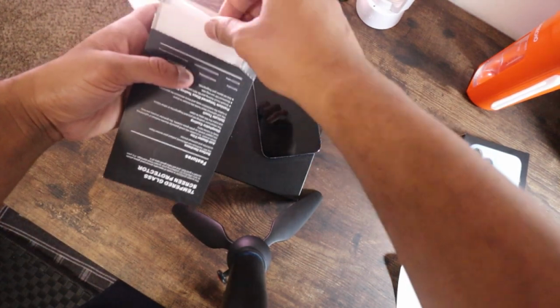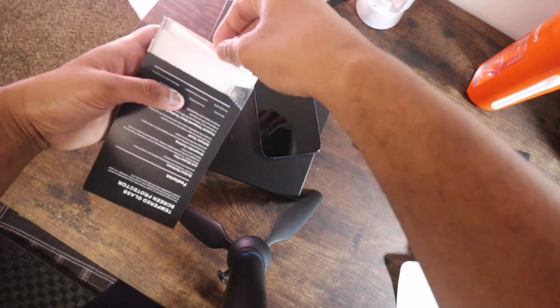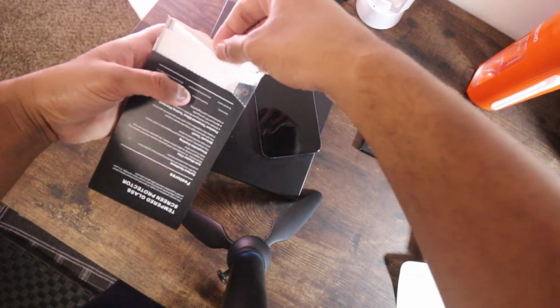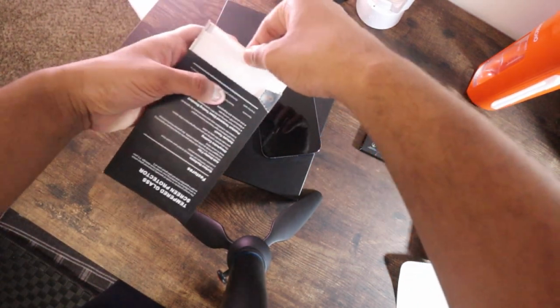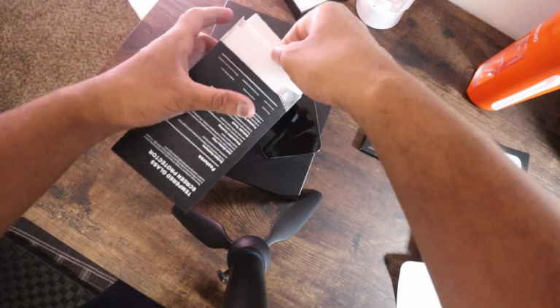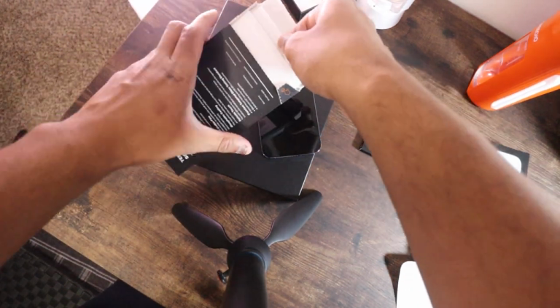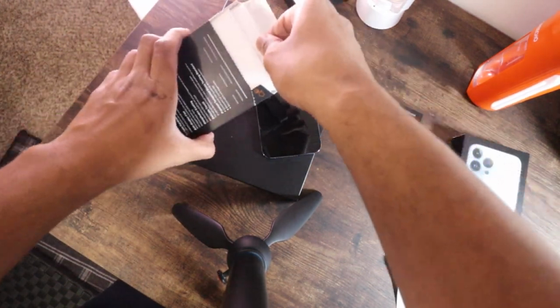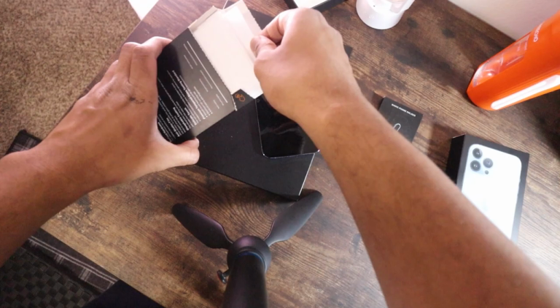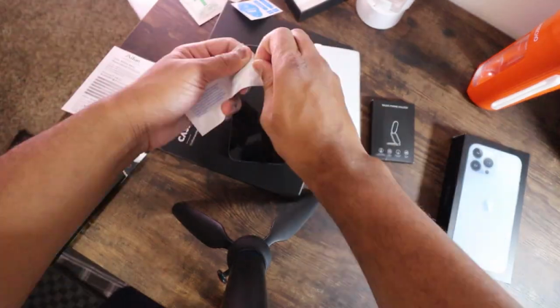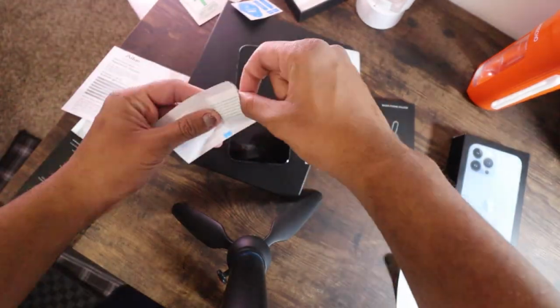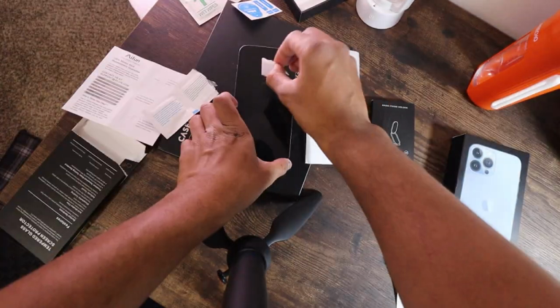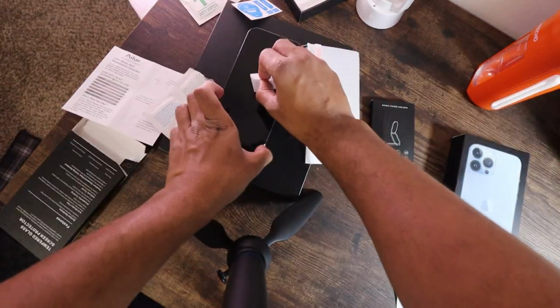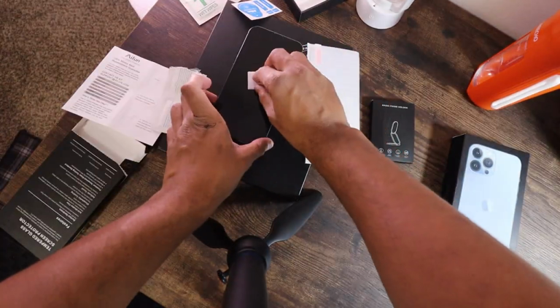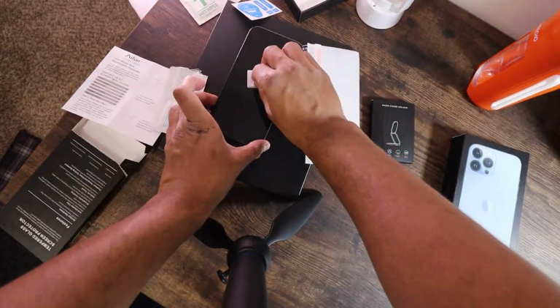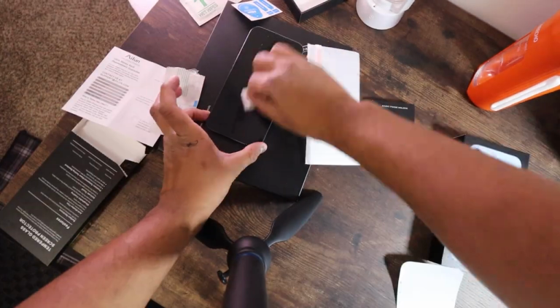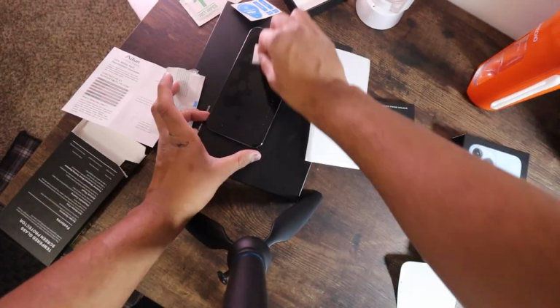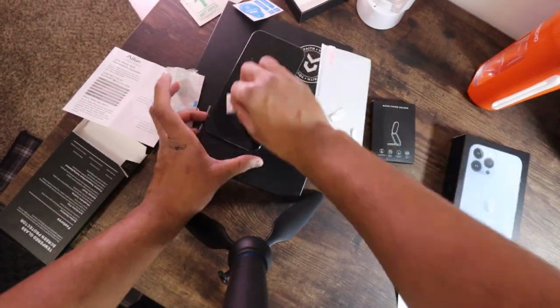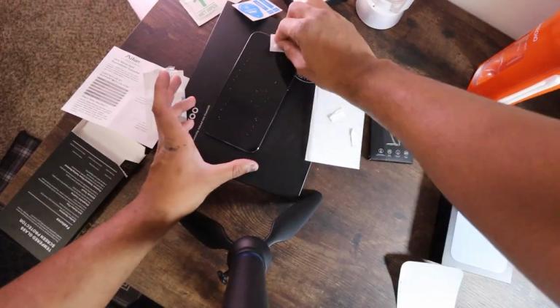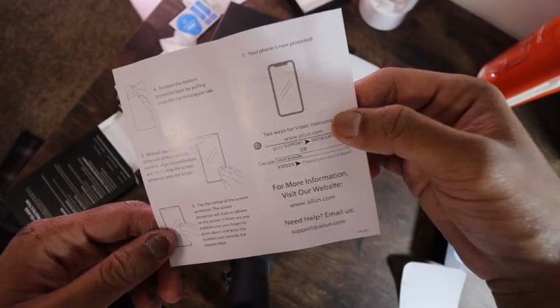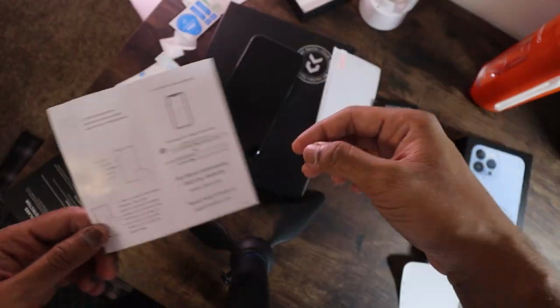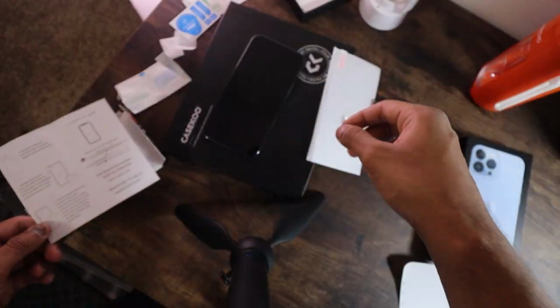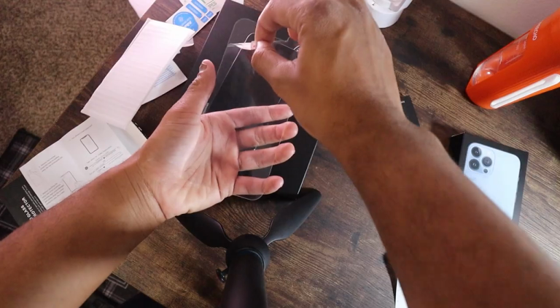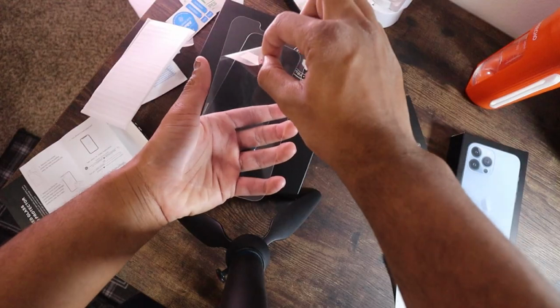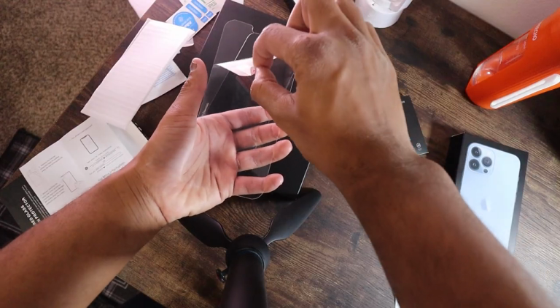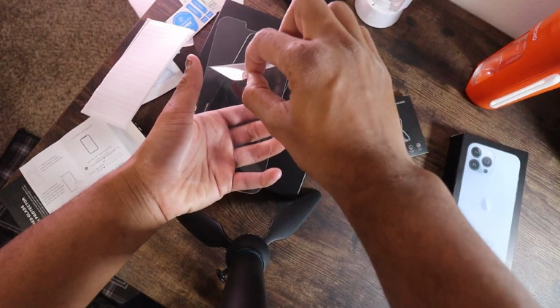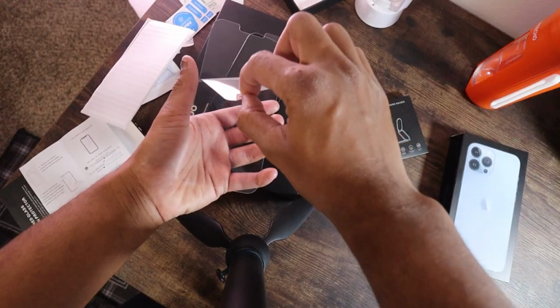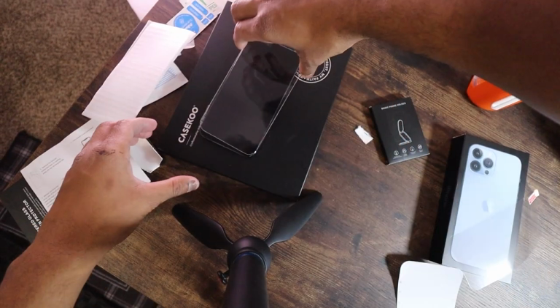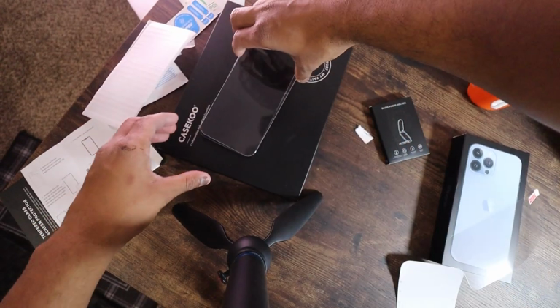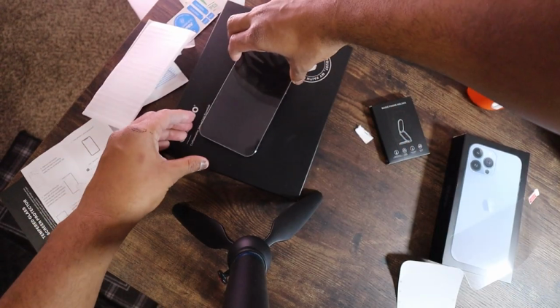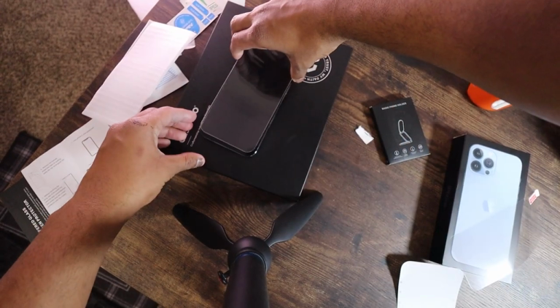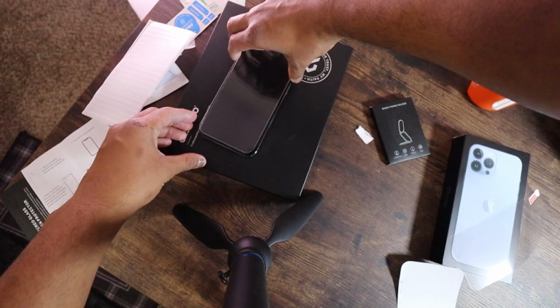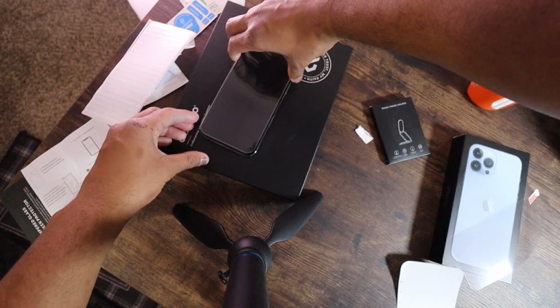So first, screen protector. This is my first time installing a screen protector, but after following the instructions, it turned out to be an easy job.